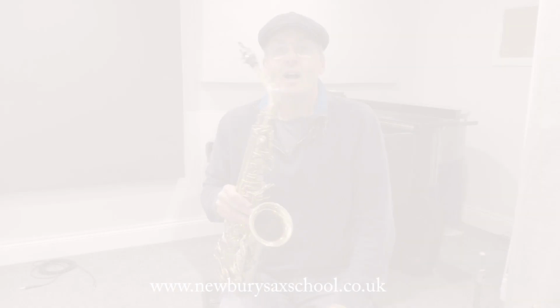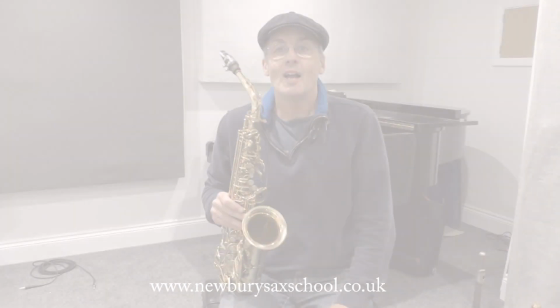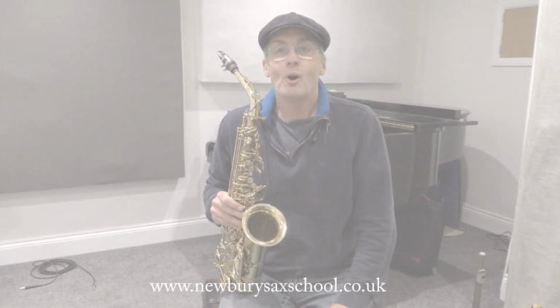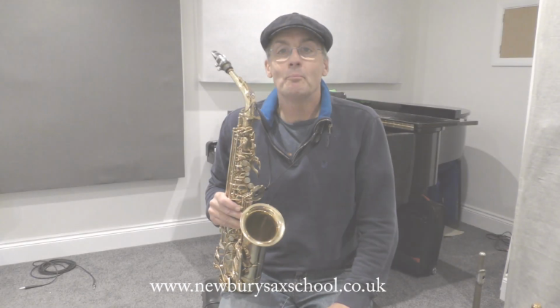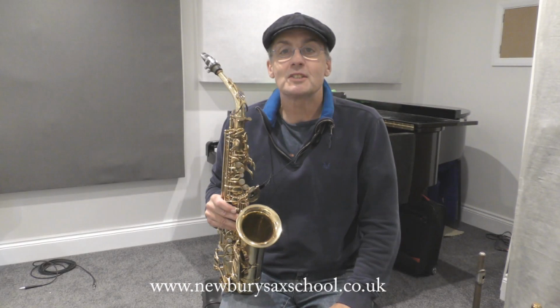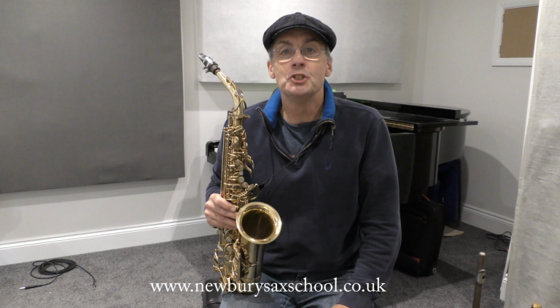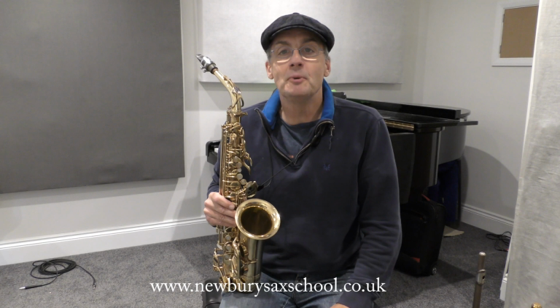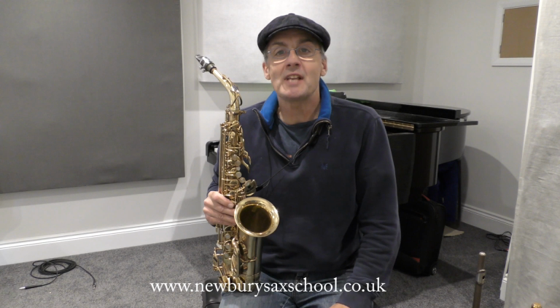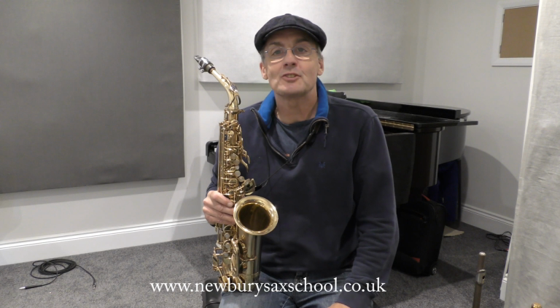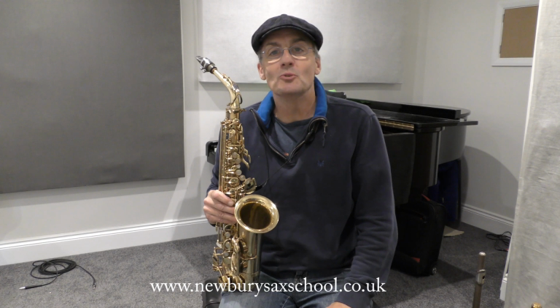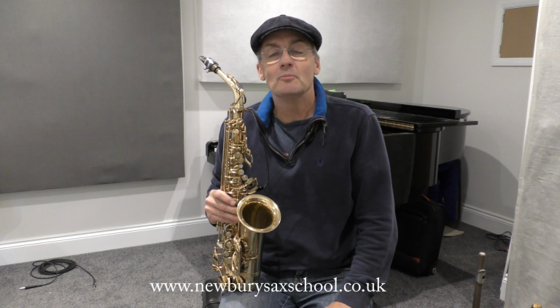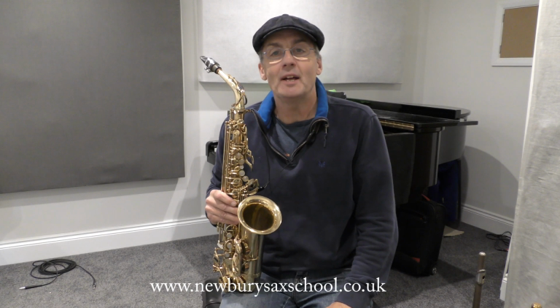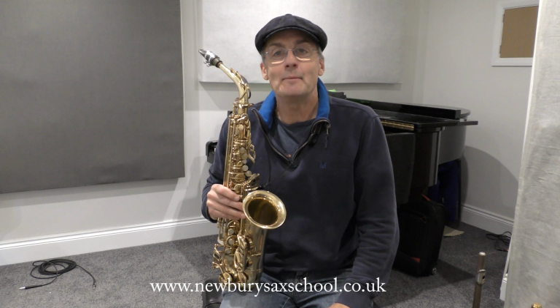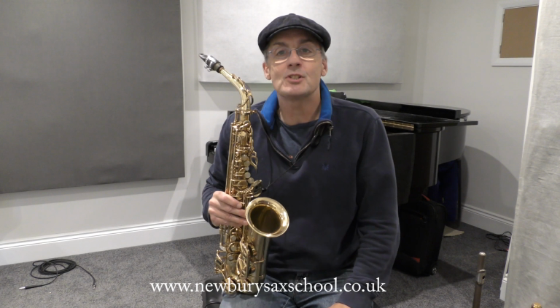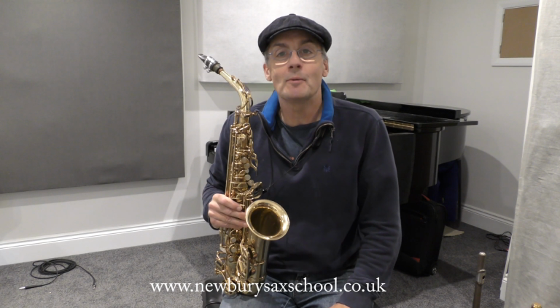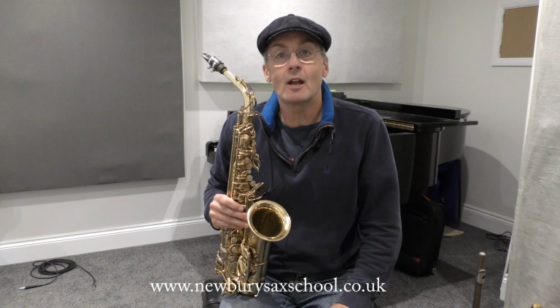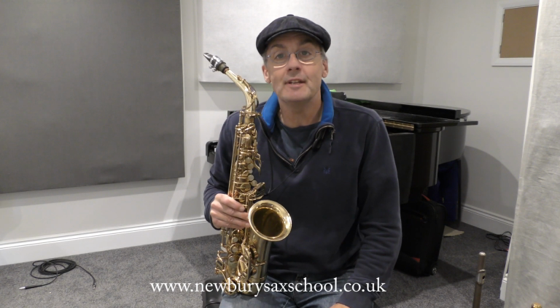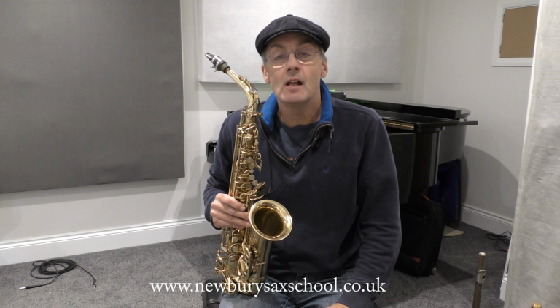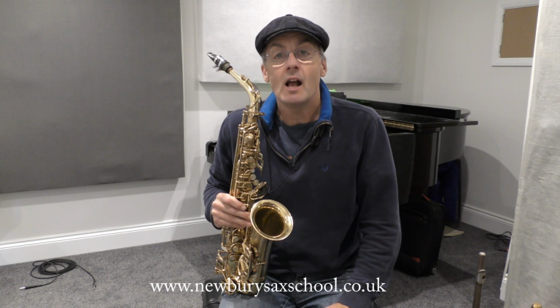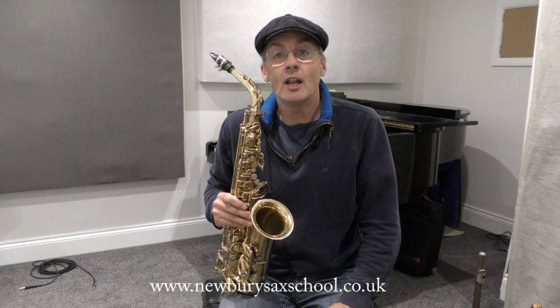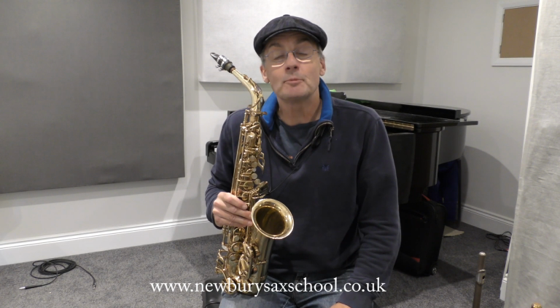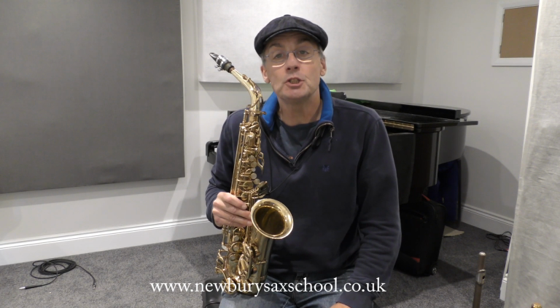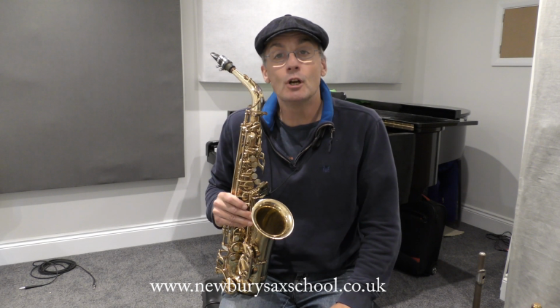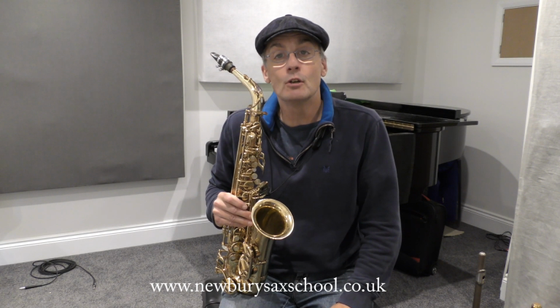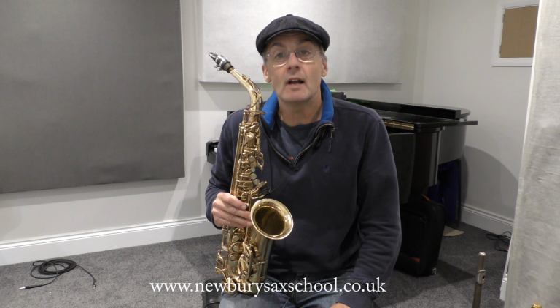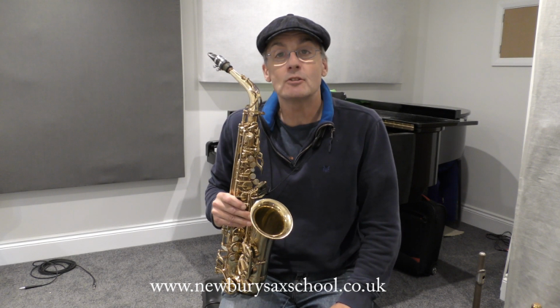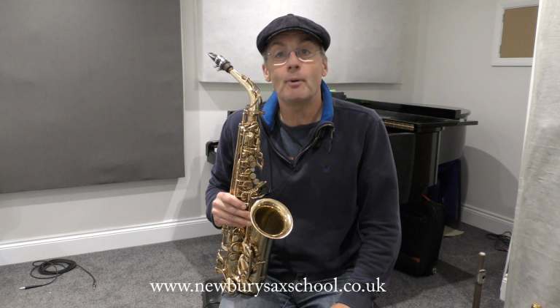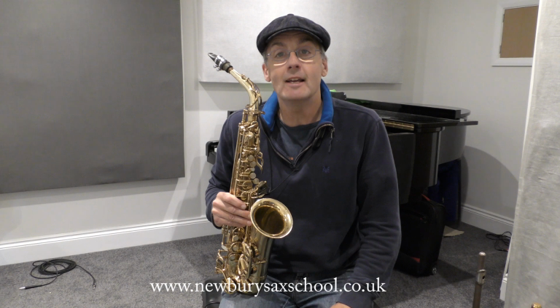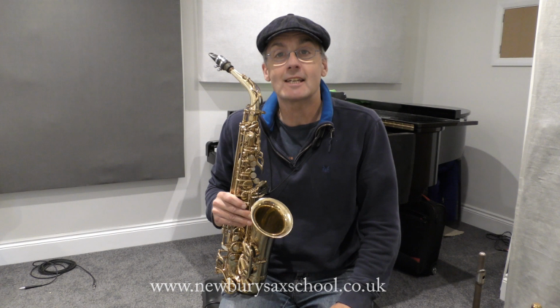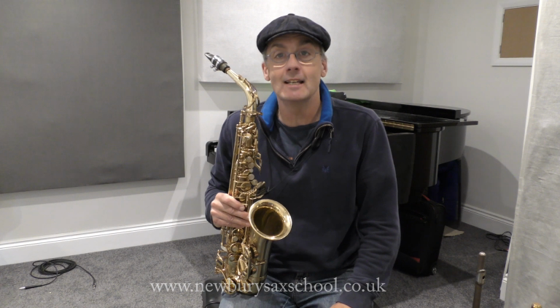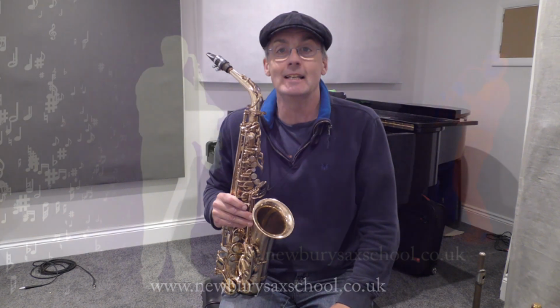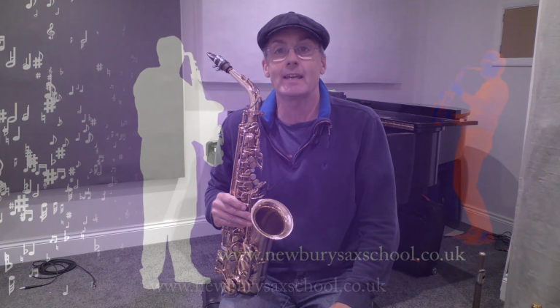Hi, welcome back to the Newby Sax School. My name is Simon Currie and I'm going to show you how to play a killer lick.